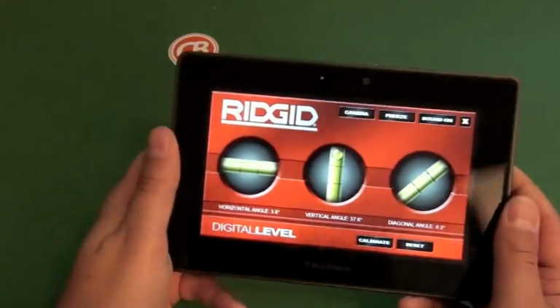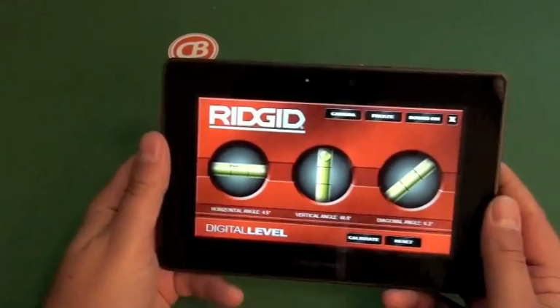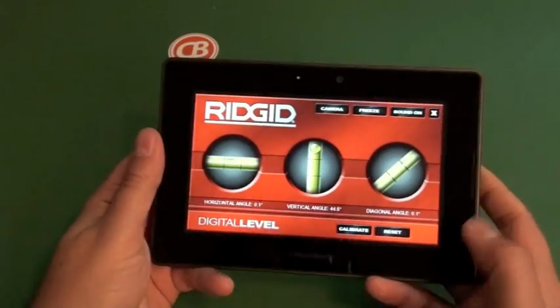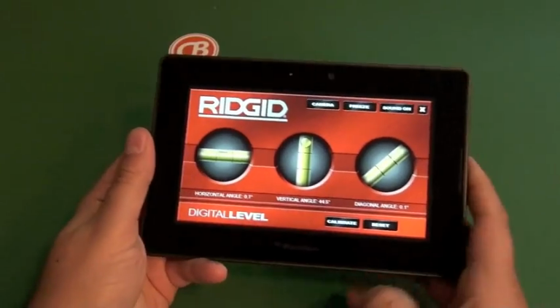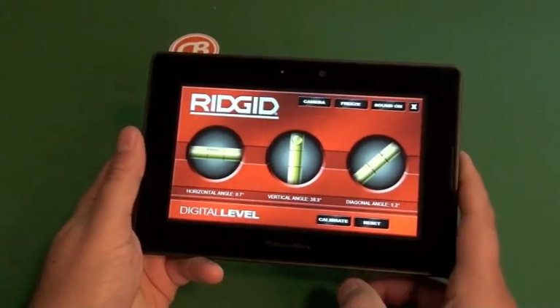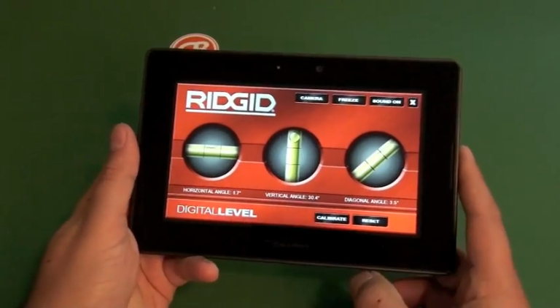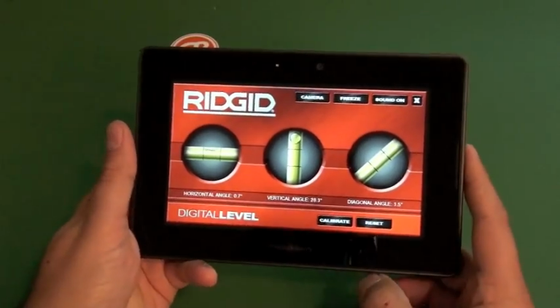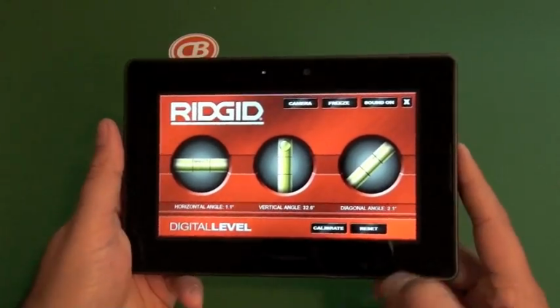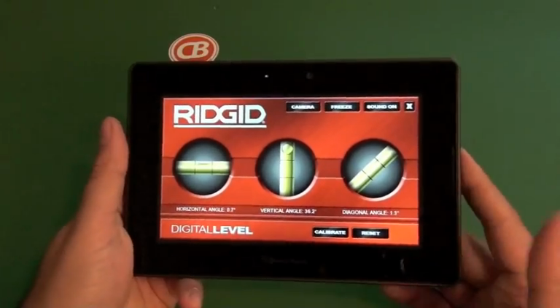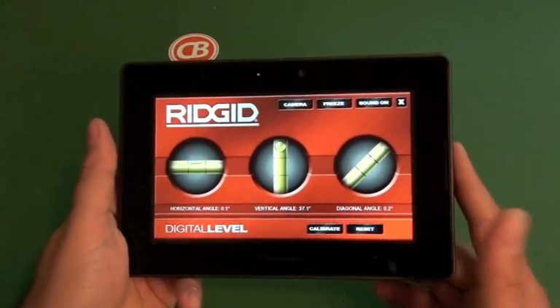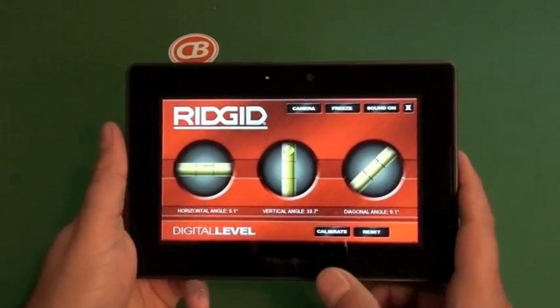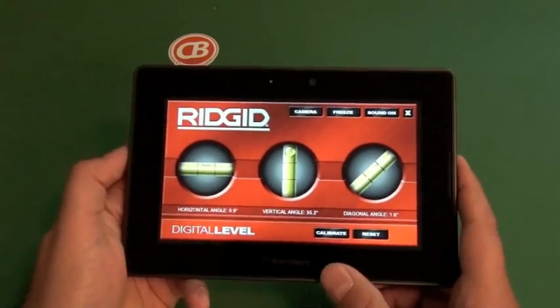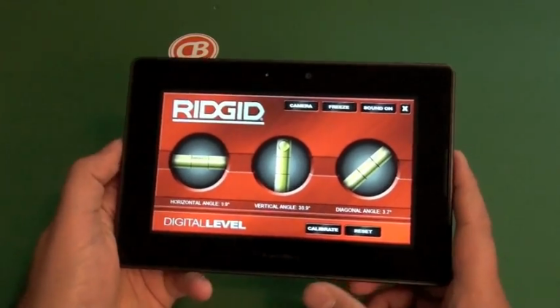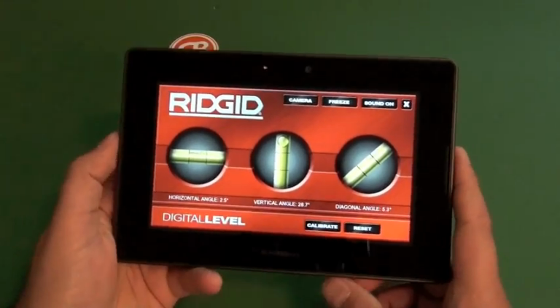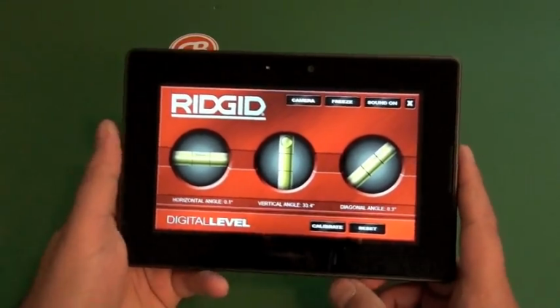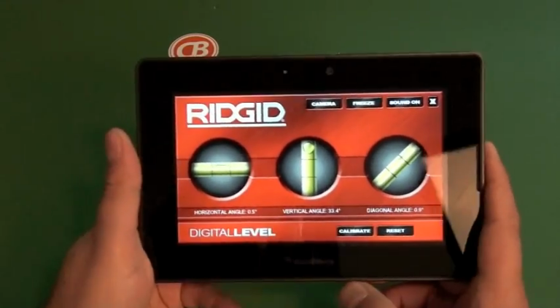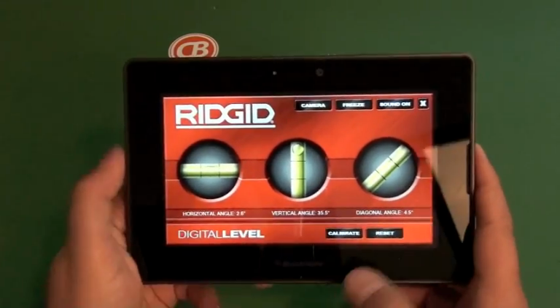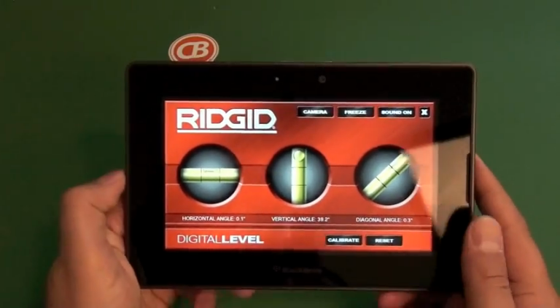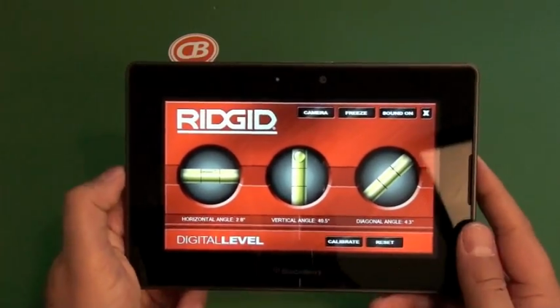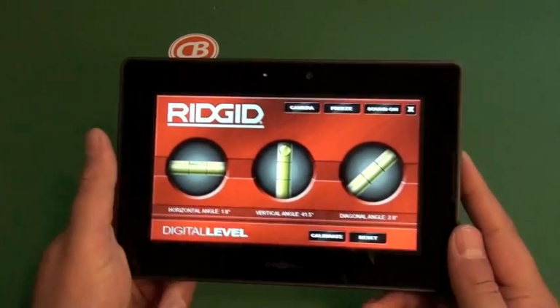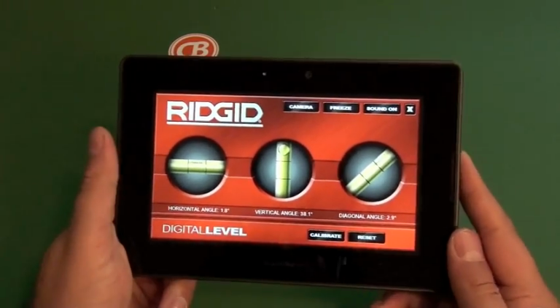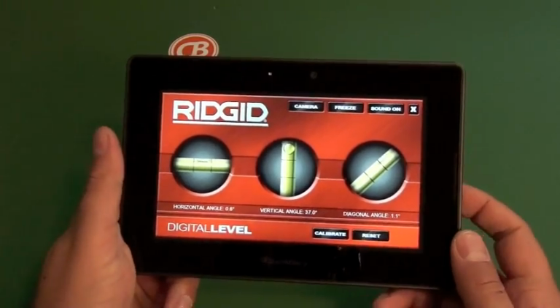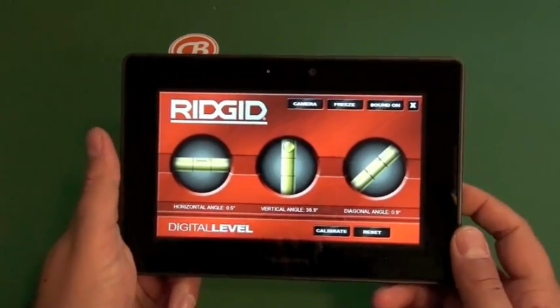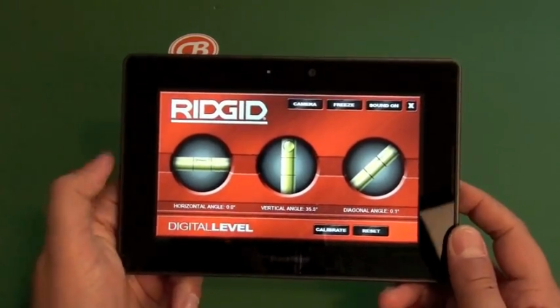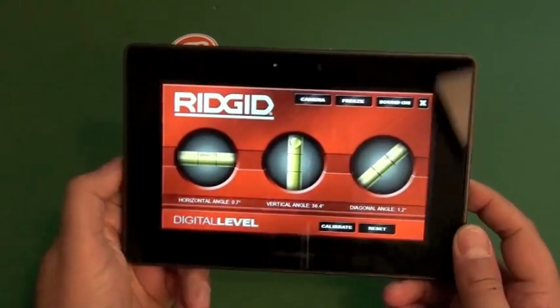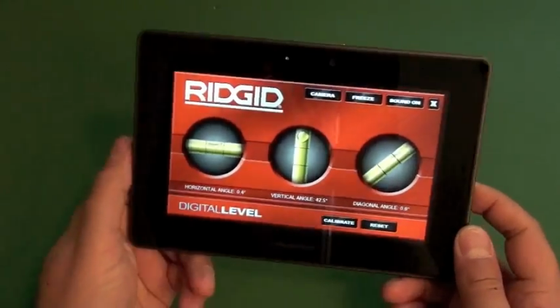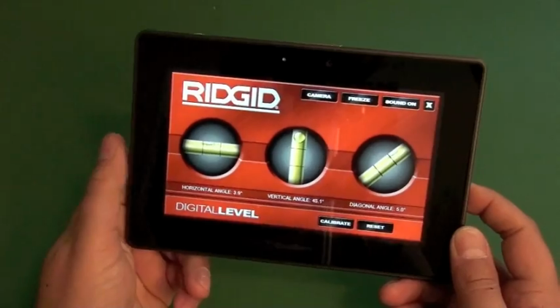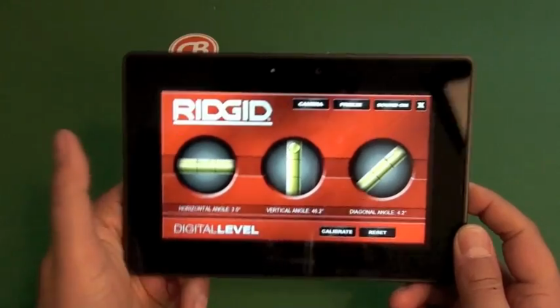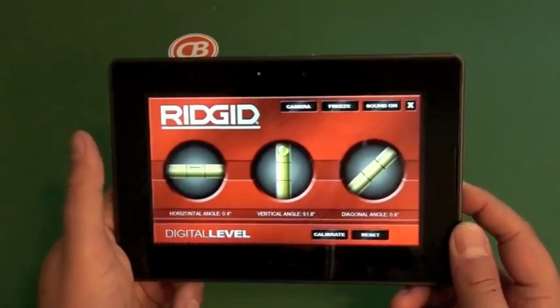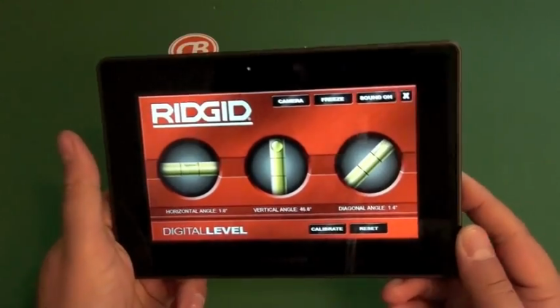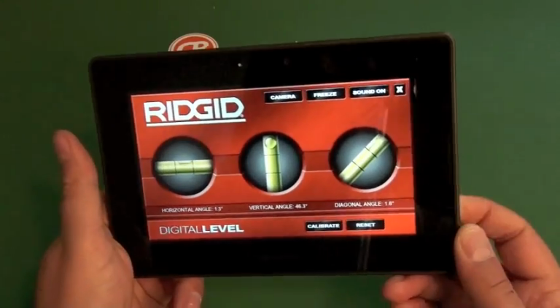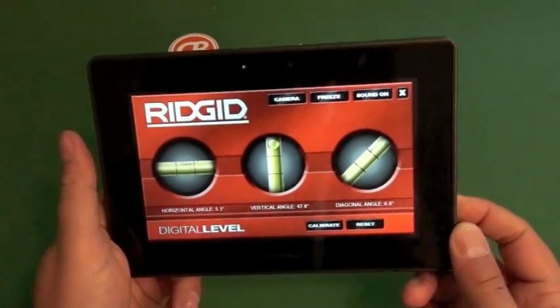It's pretty cool if you need a level often or just want to have it — it's a free app in BlackBerry App World.